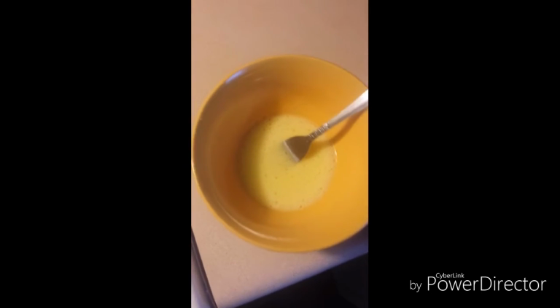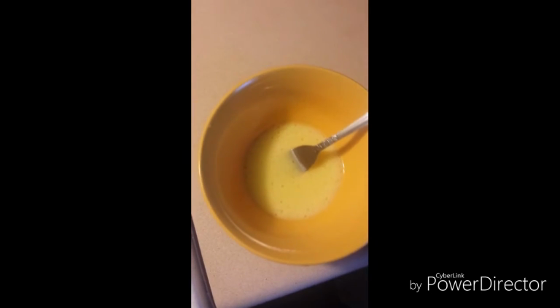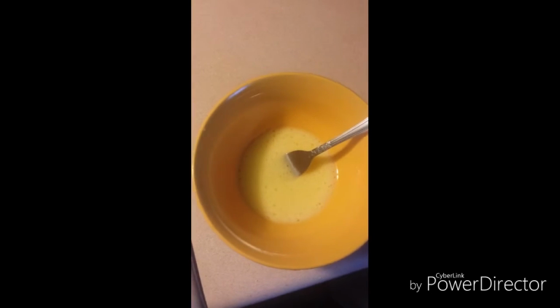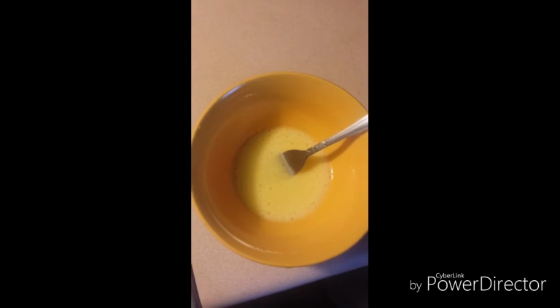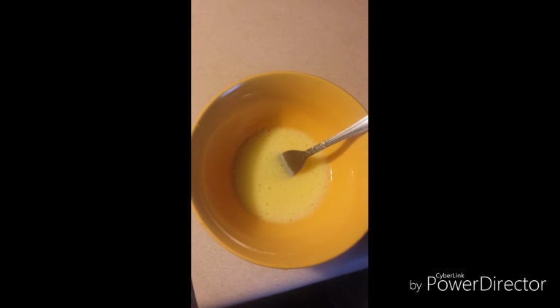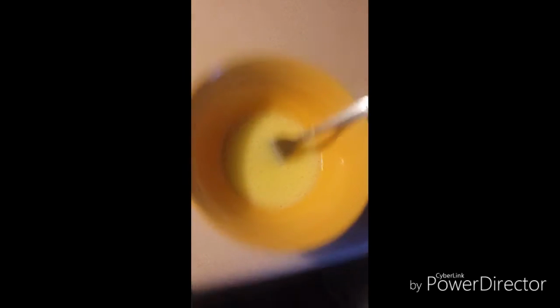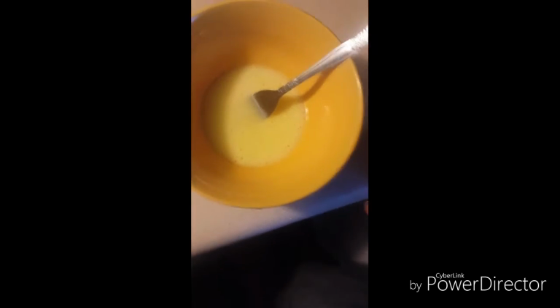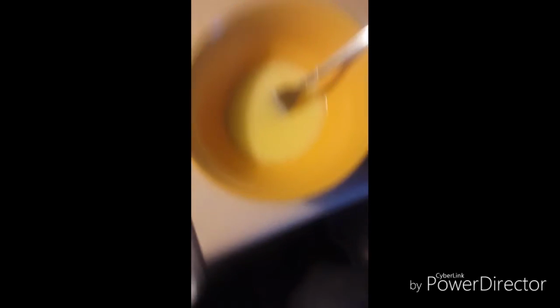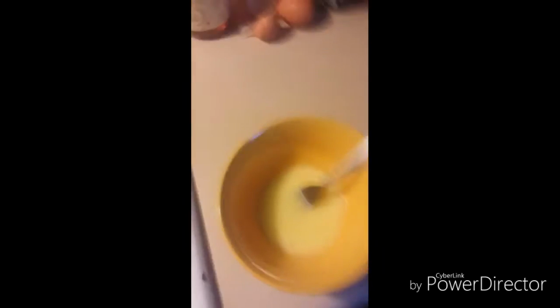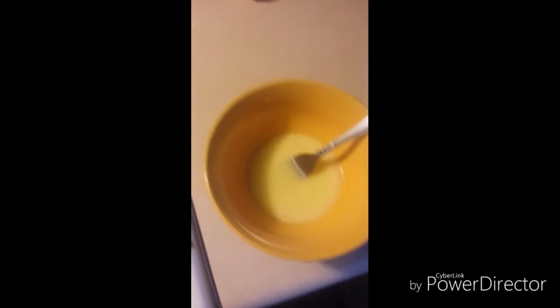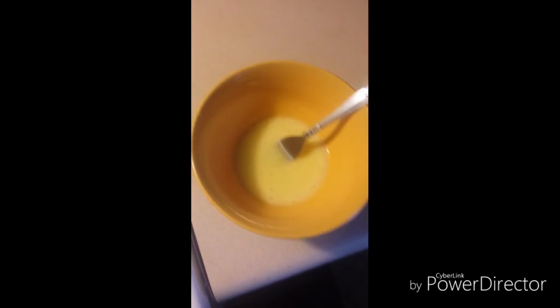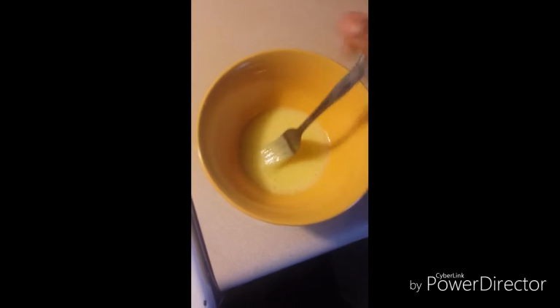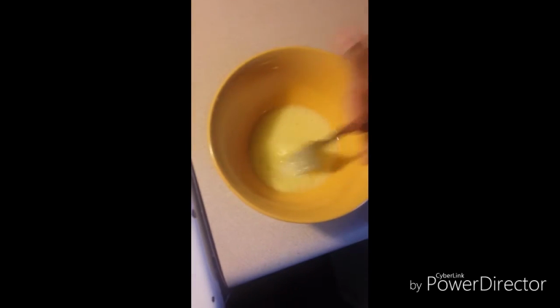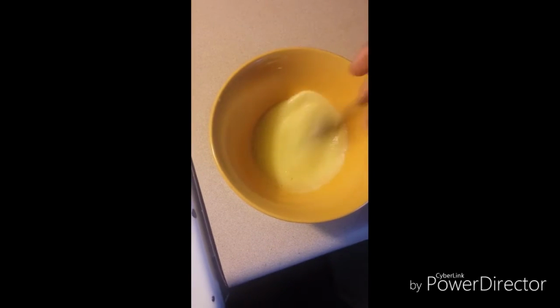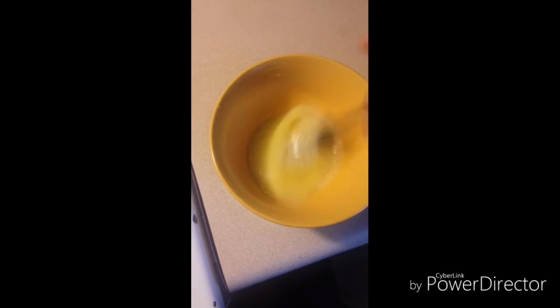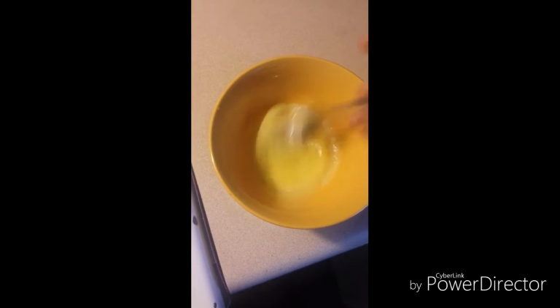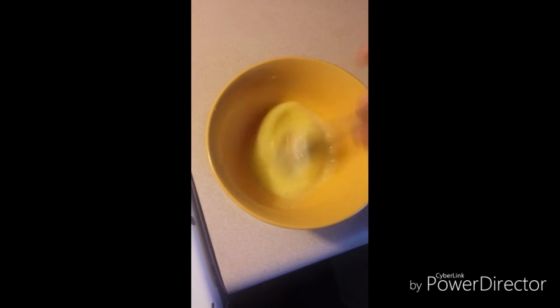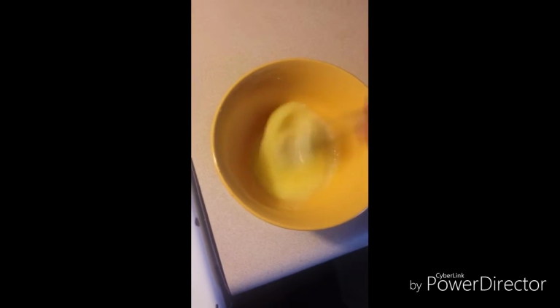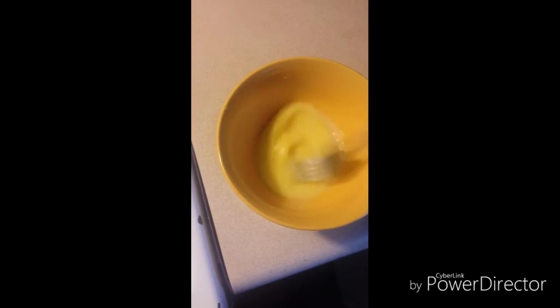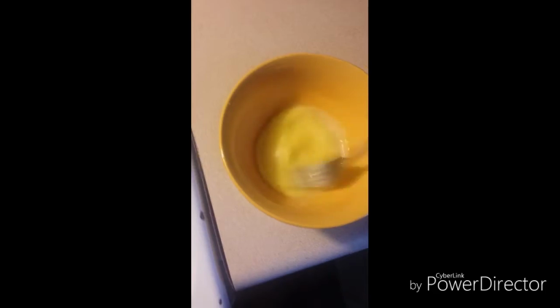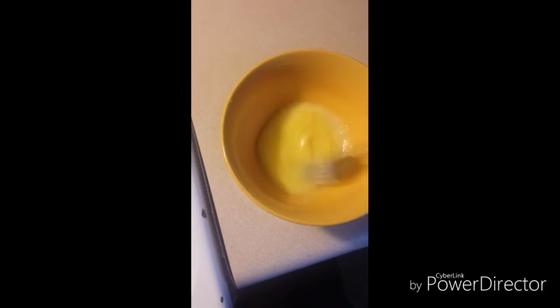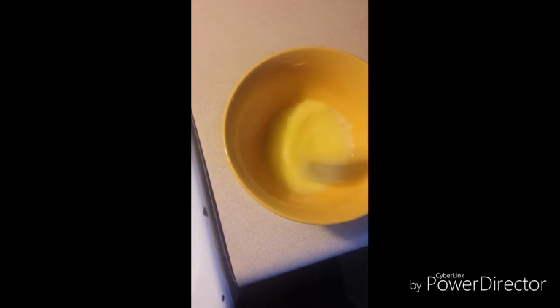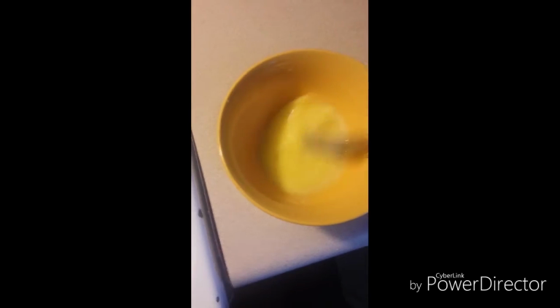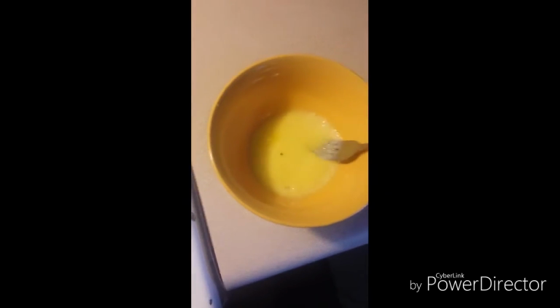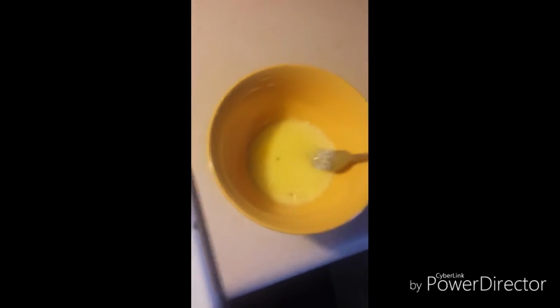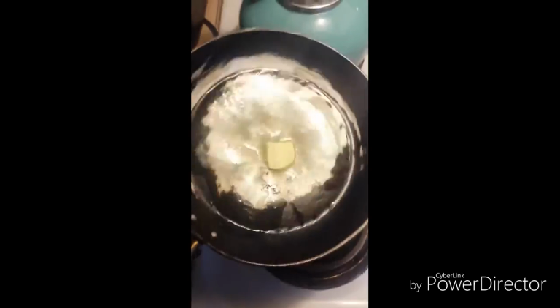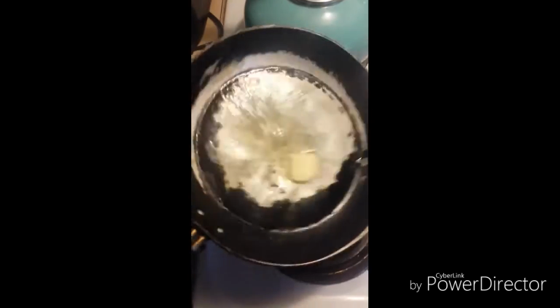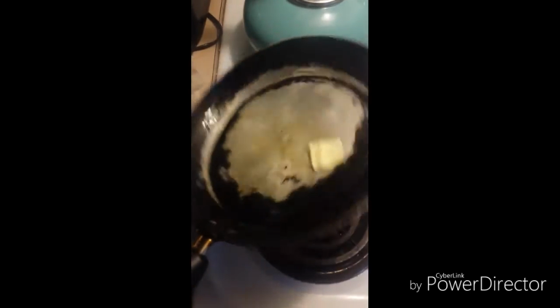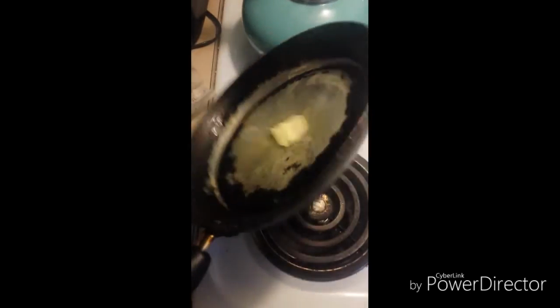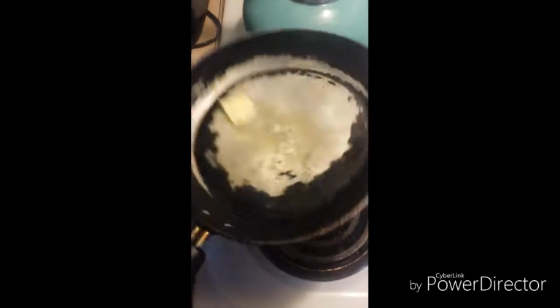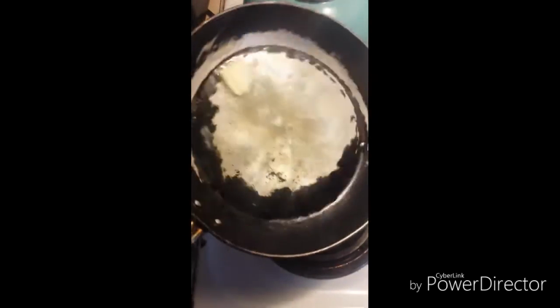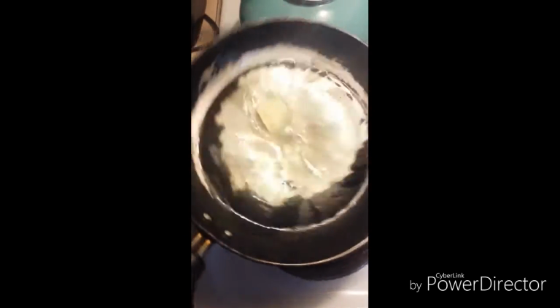I just put it in the microwave, so now it should be good to go.